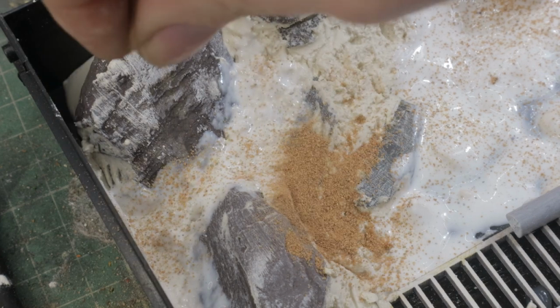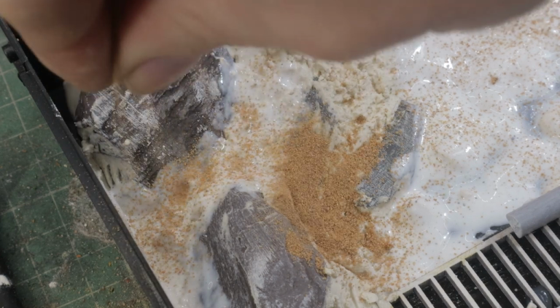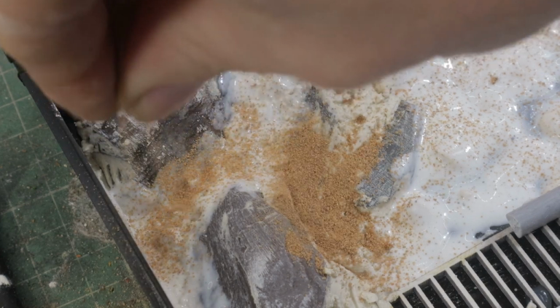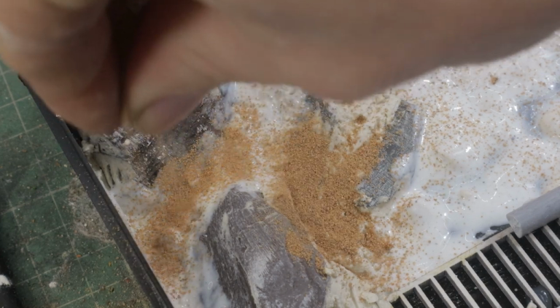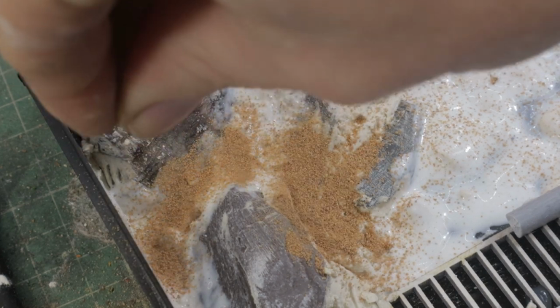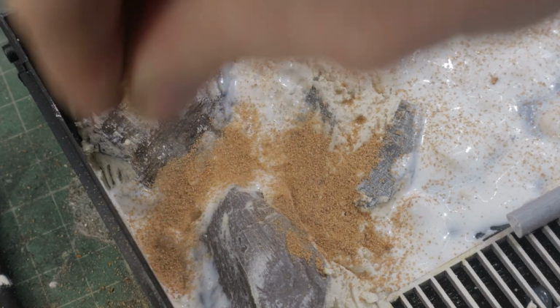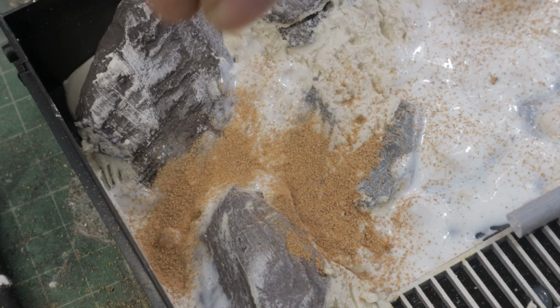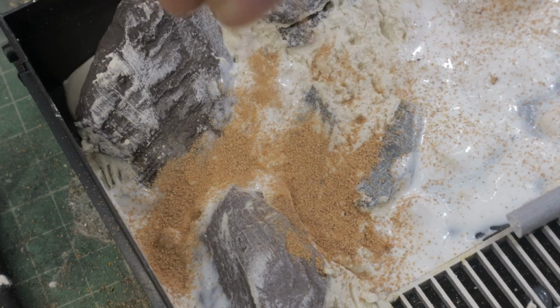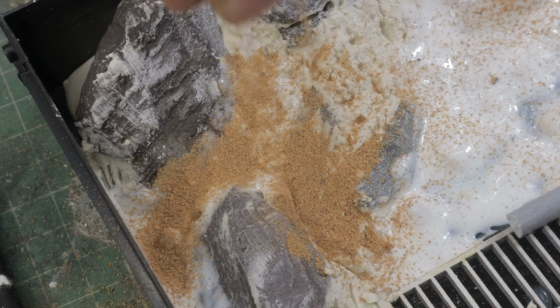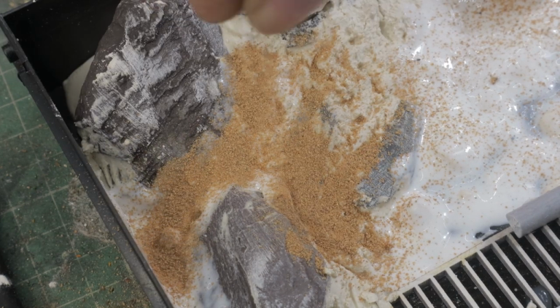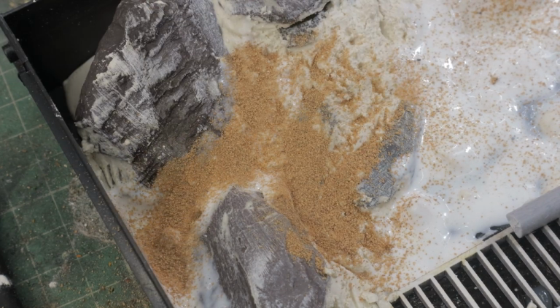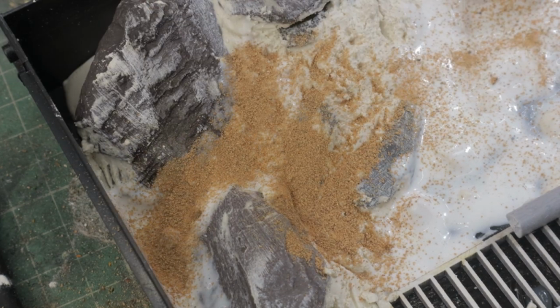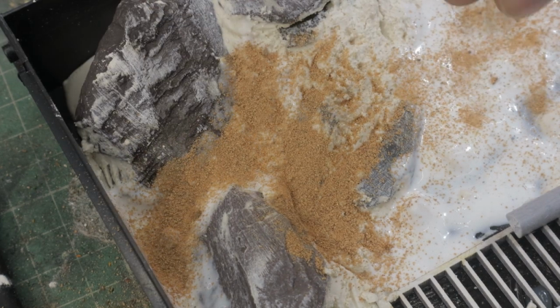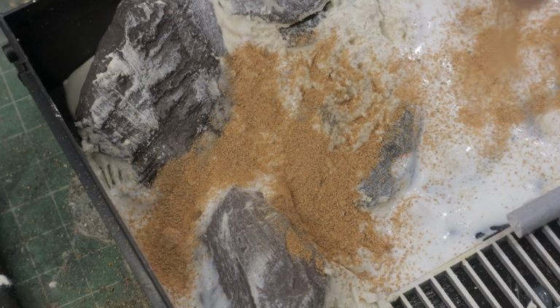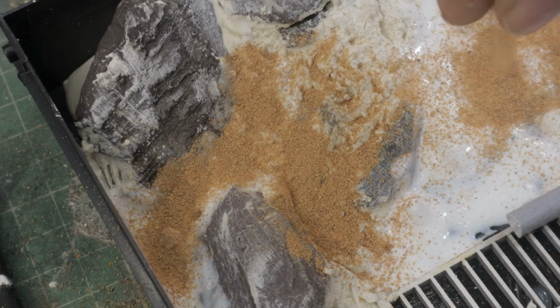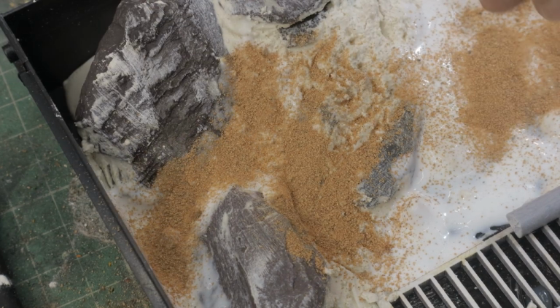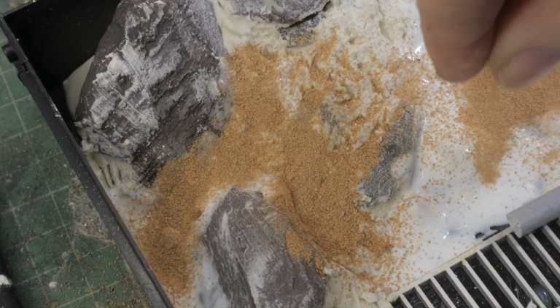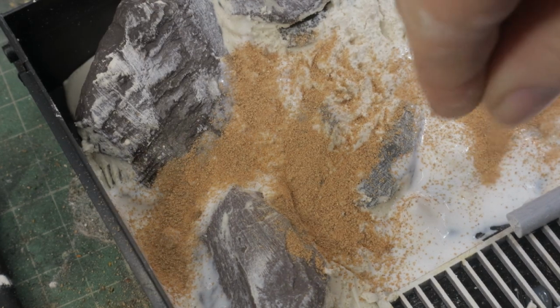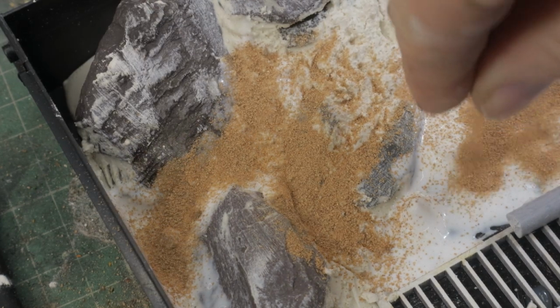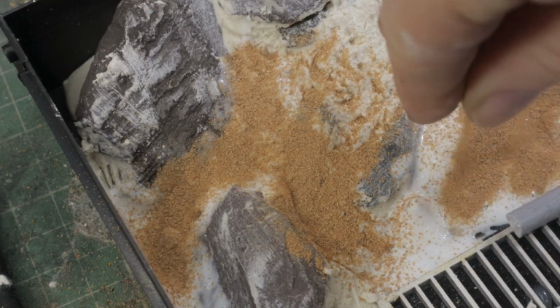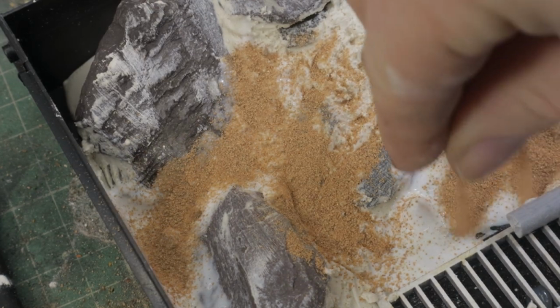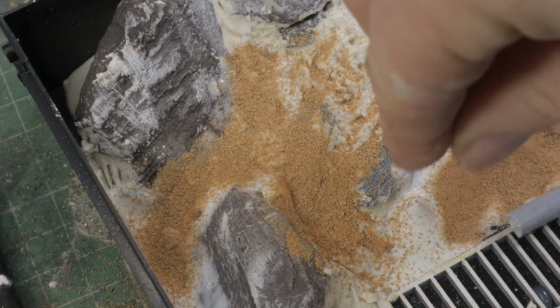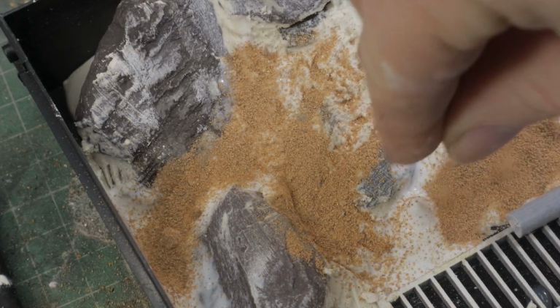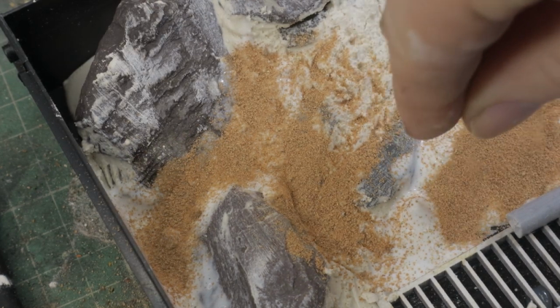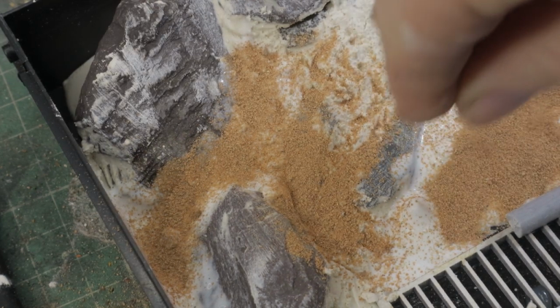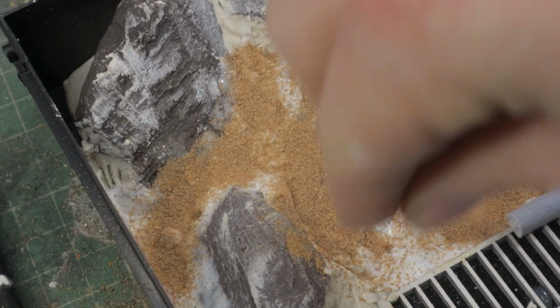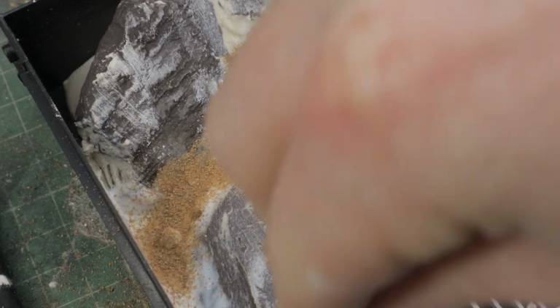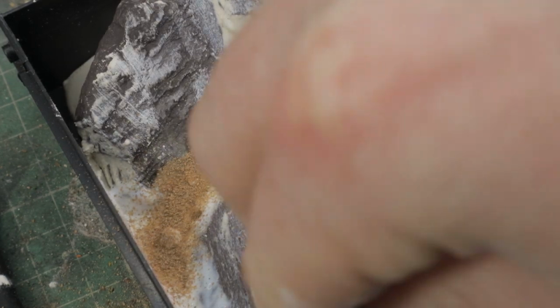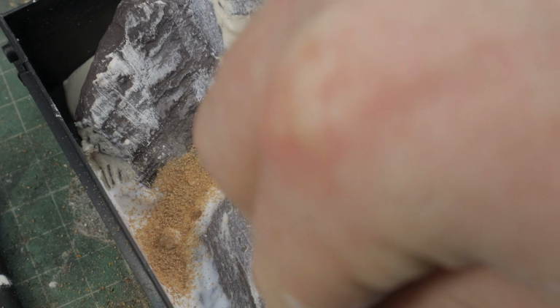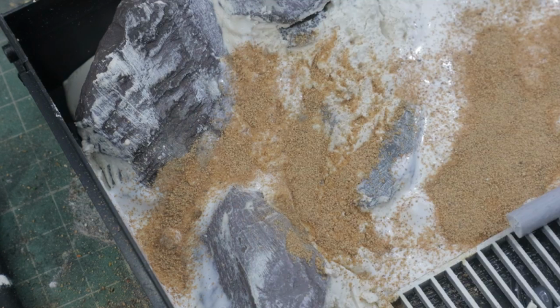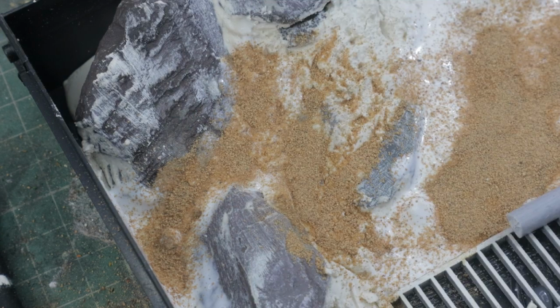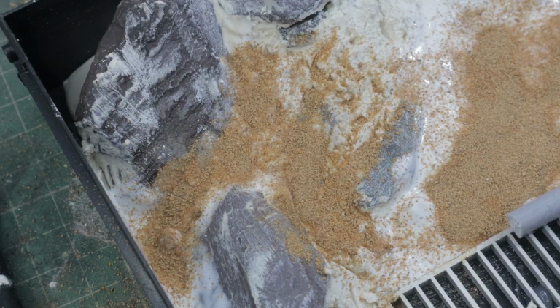For the ground cover, I'm moving on to various size grits and sand. Here's where the cat litter comes in.